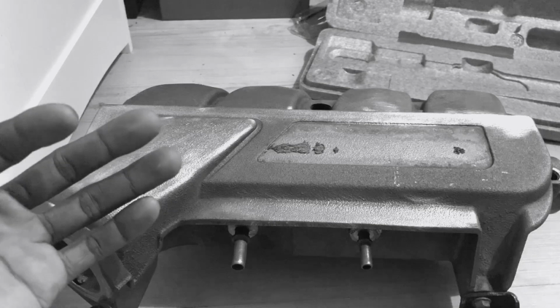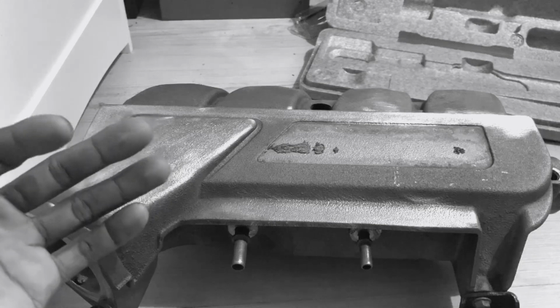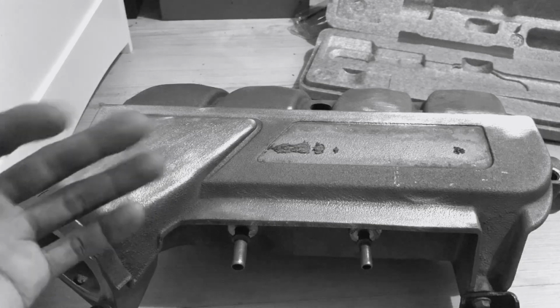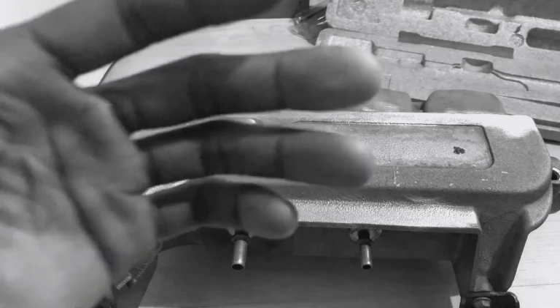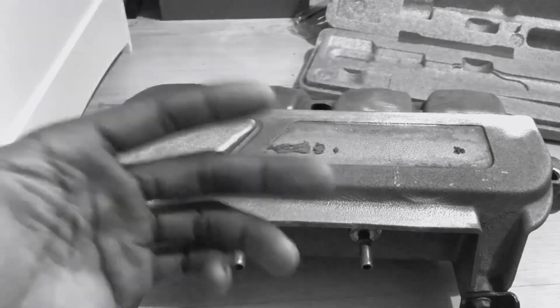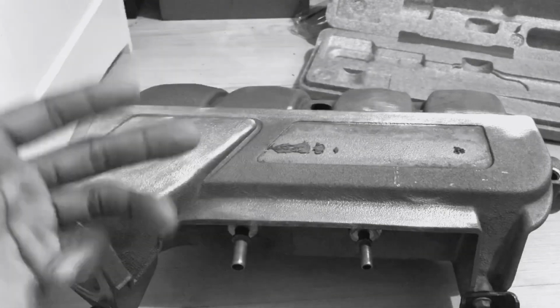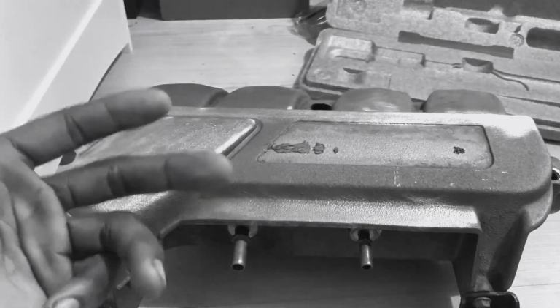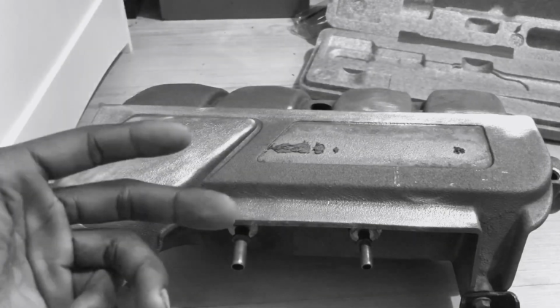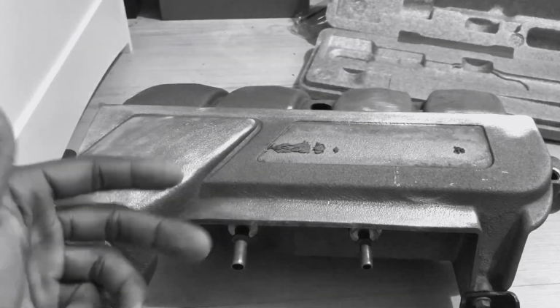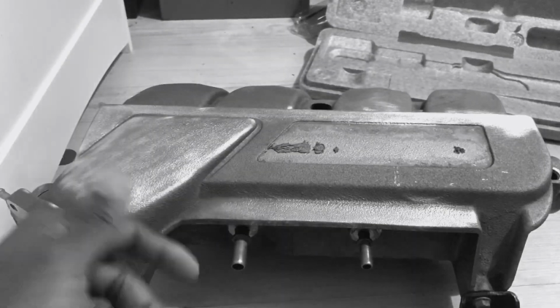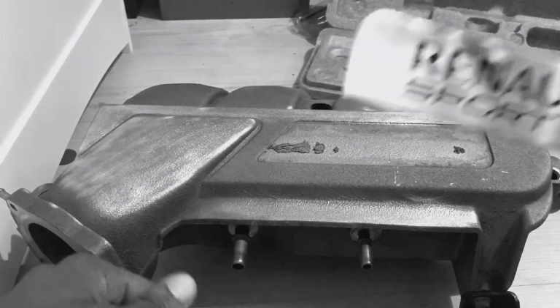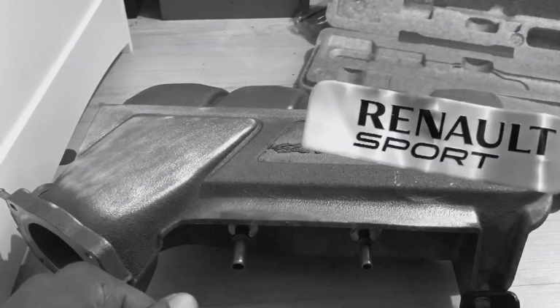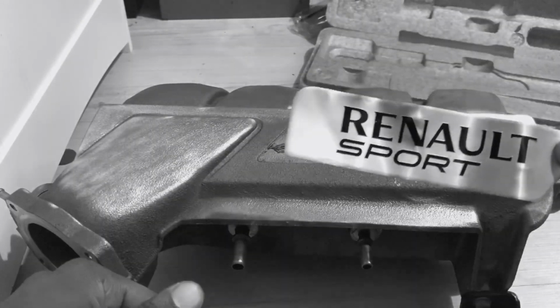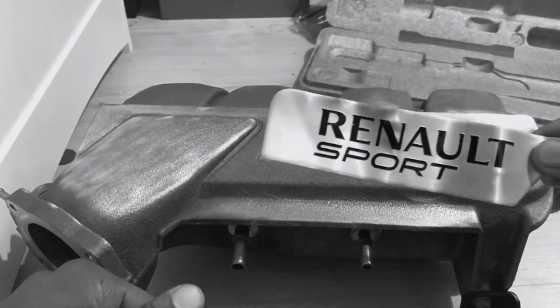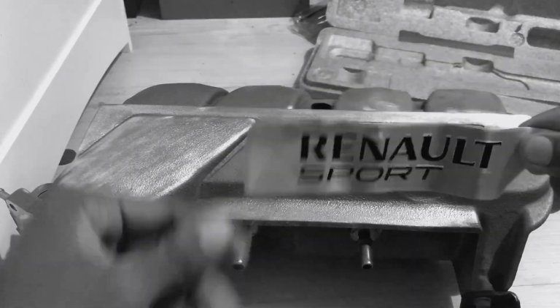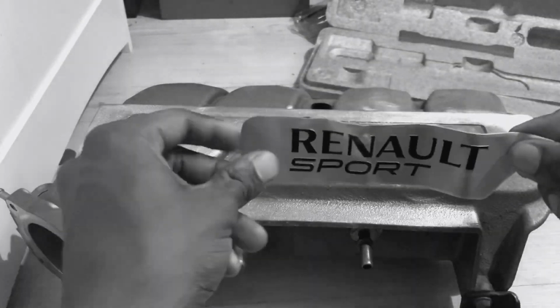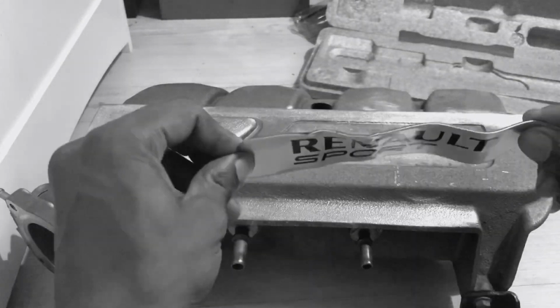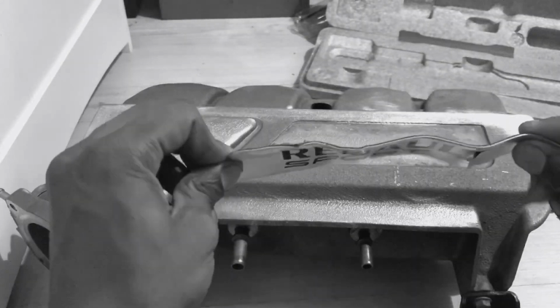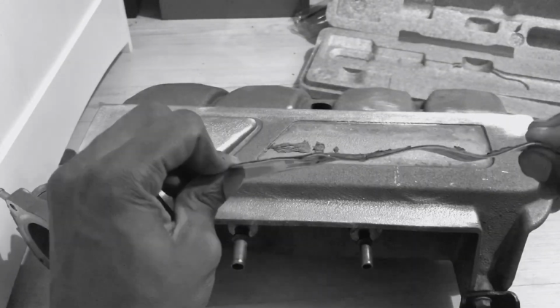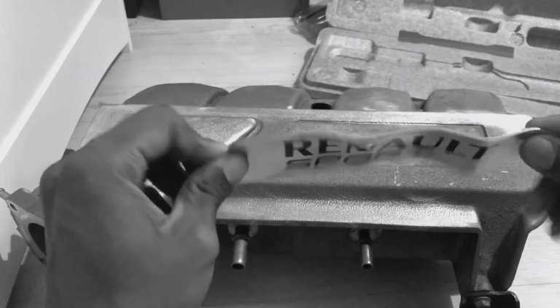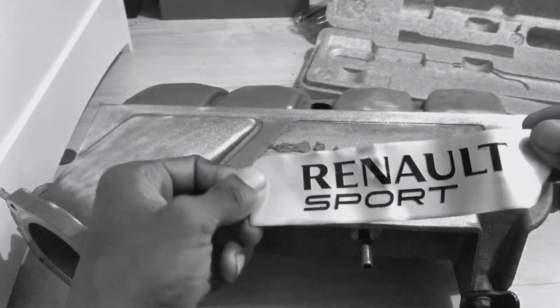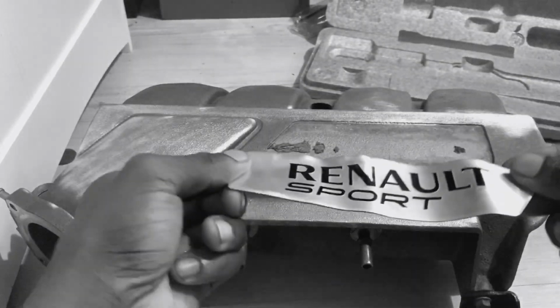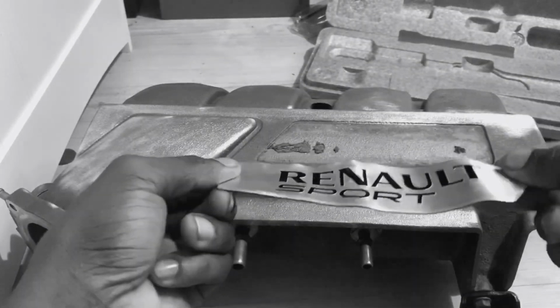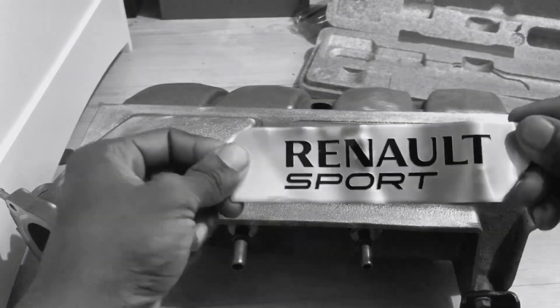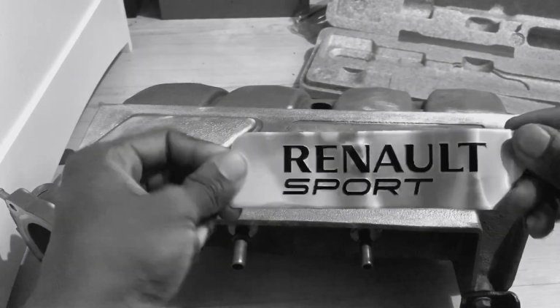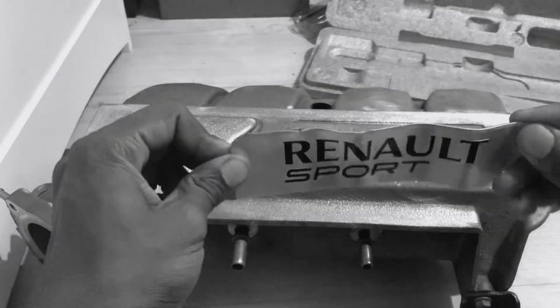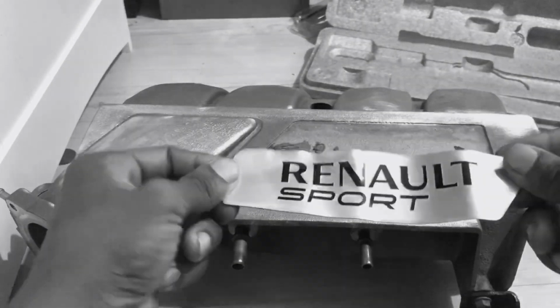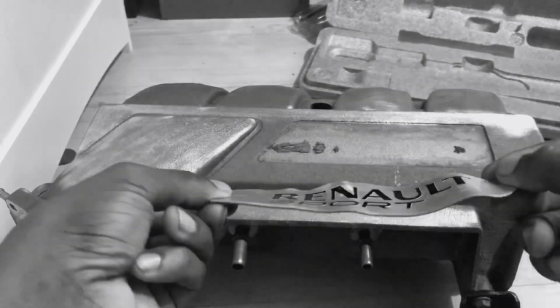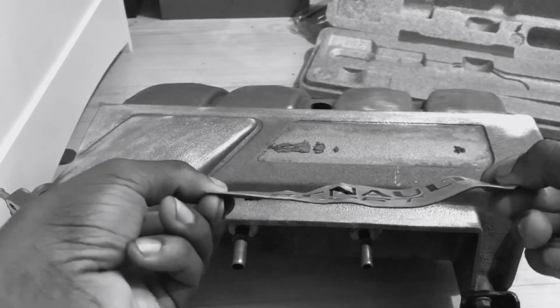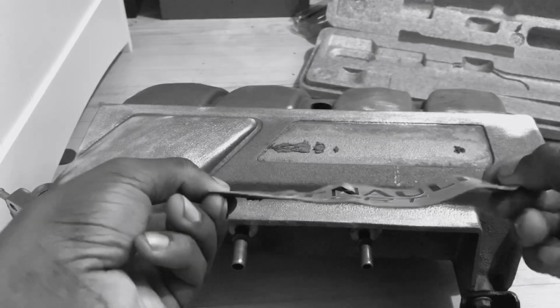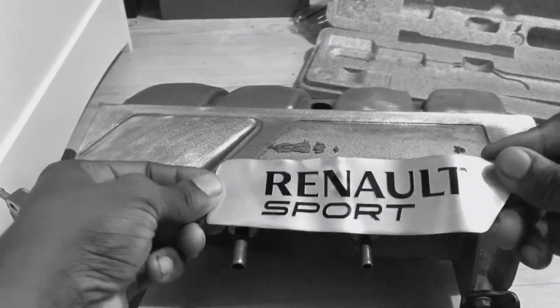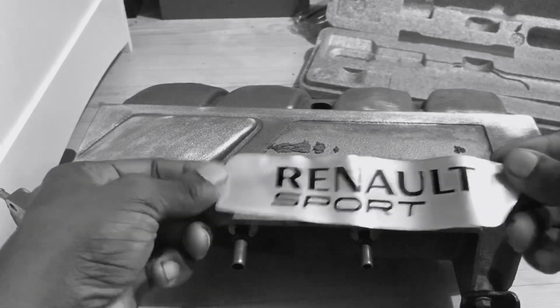The only thing that's not going okay is the Ronald Badge sign. I kind of fucked it, mate.